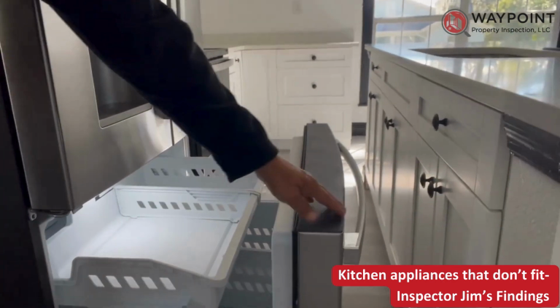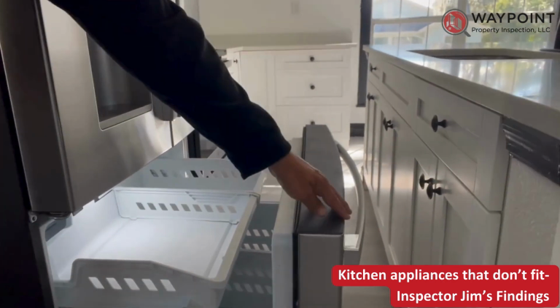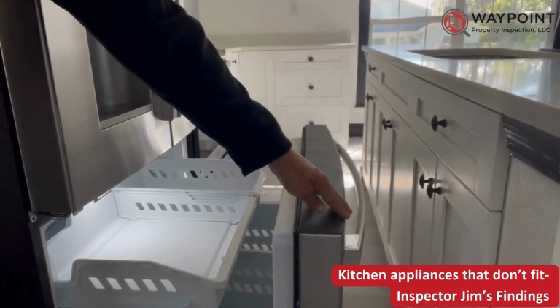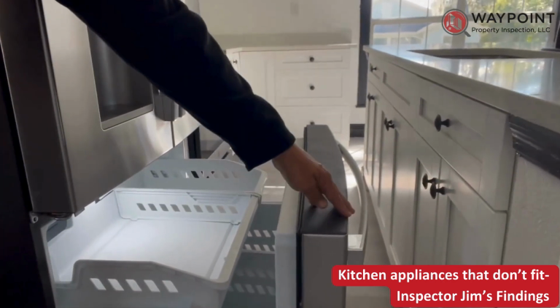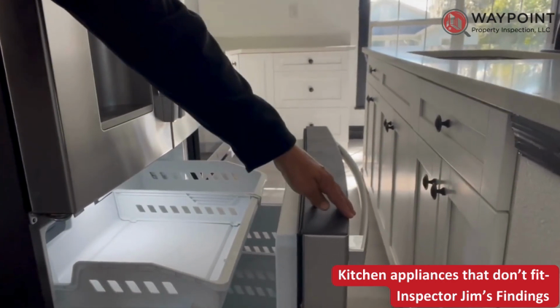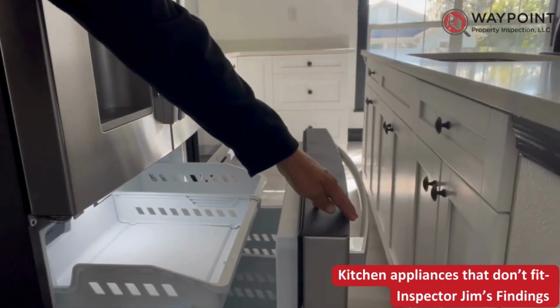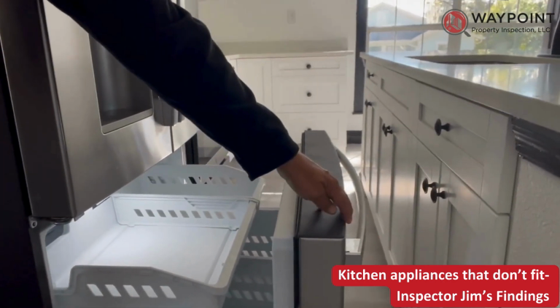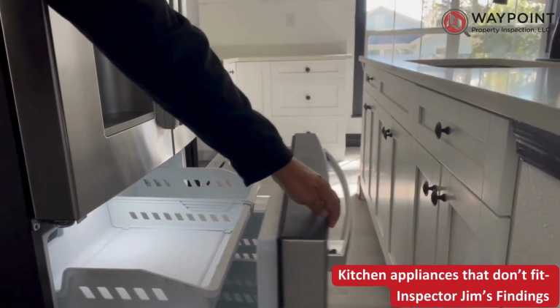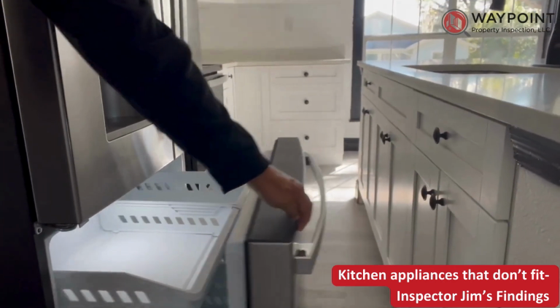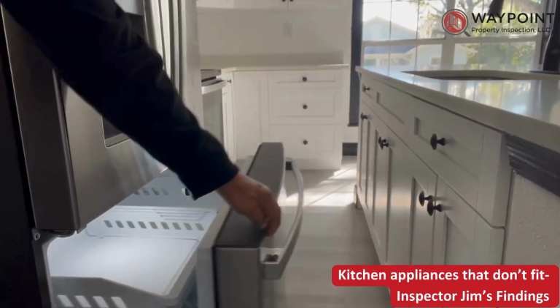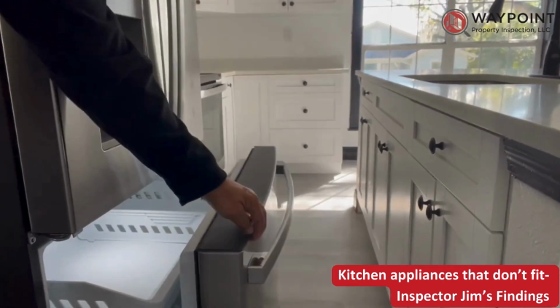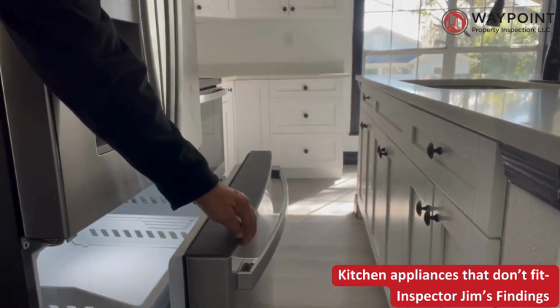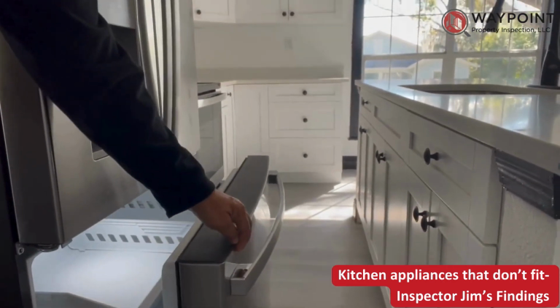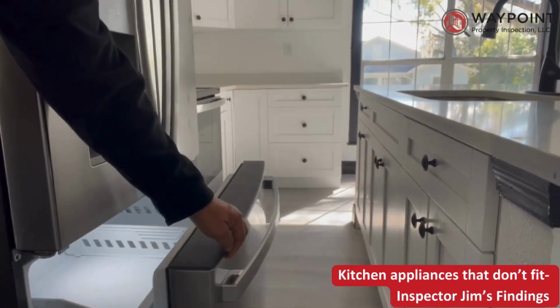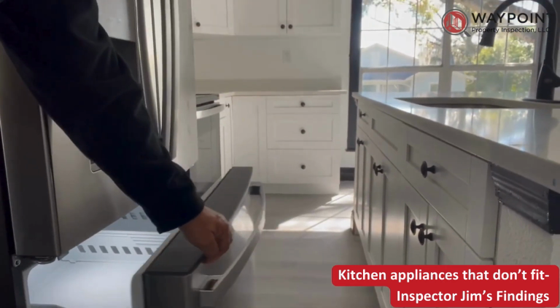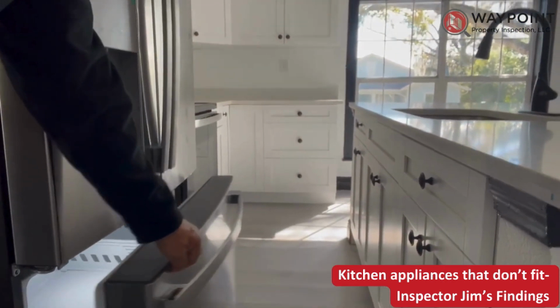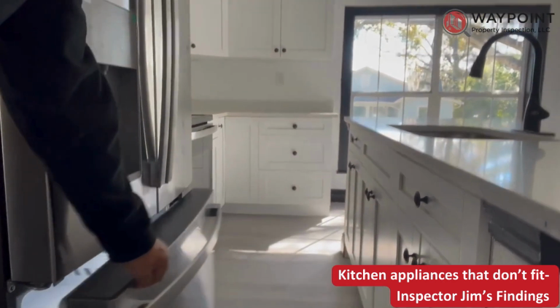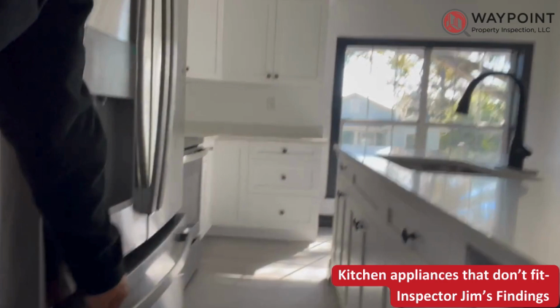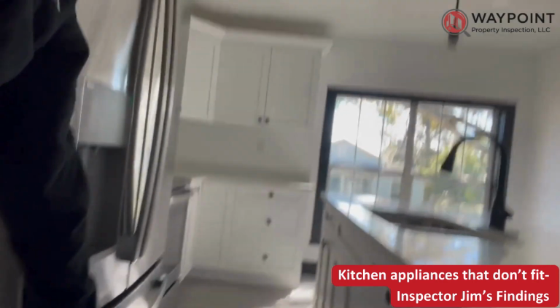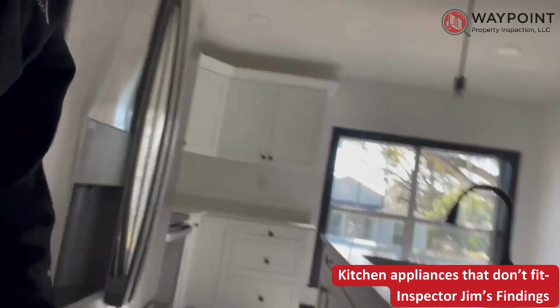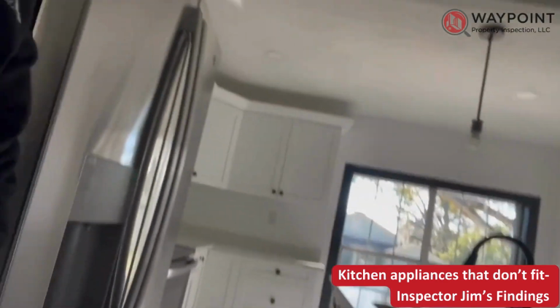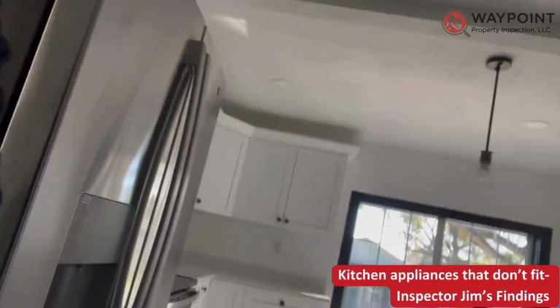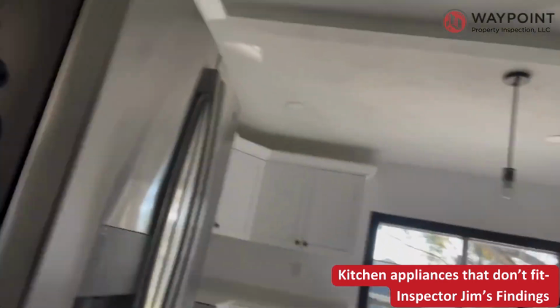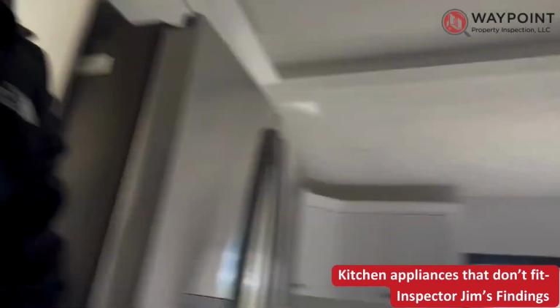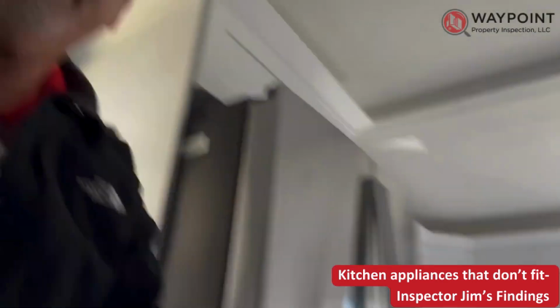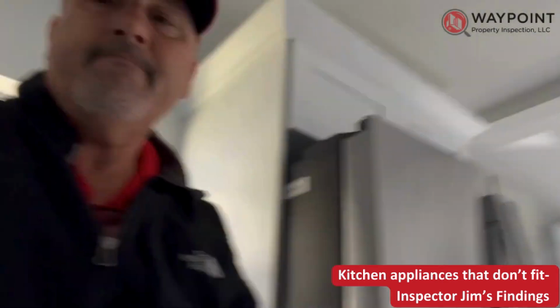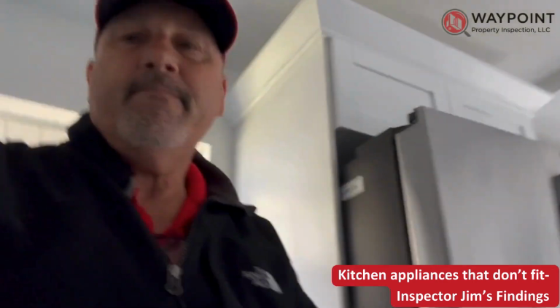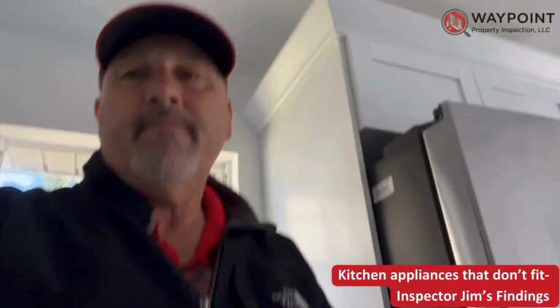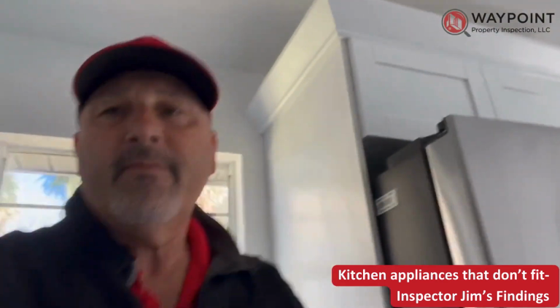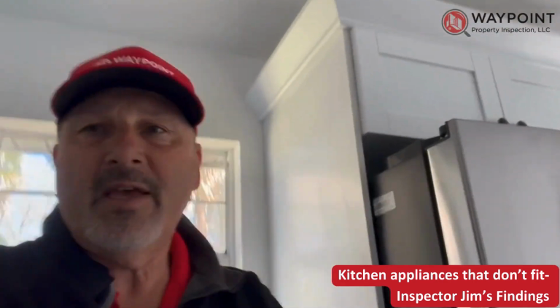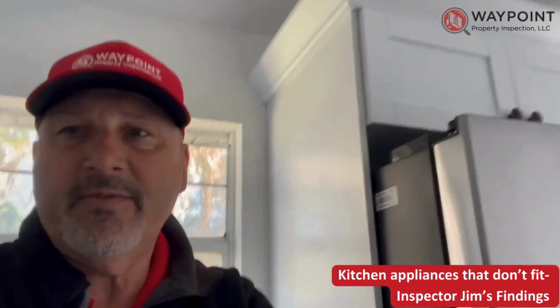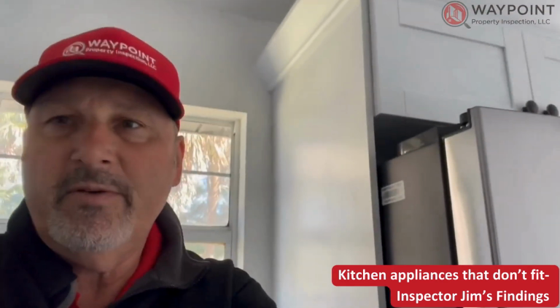I wish there was a little more room here. Thanks, folks.